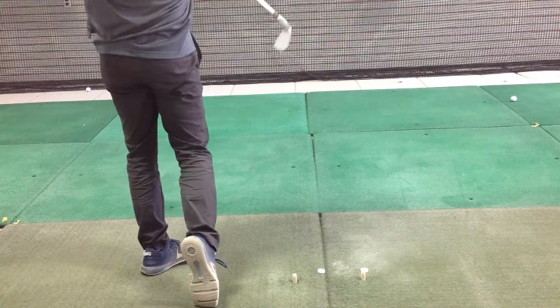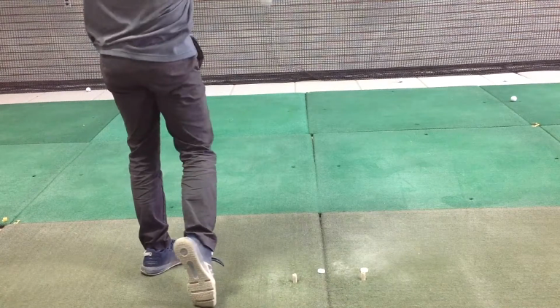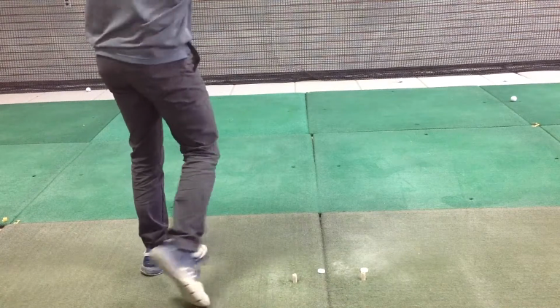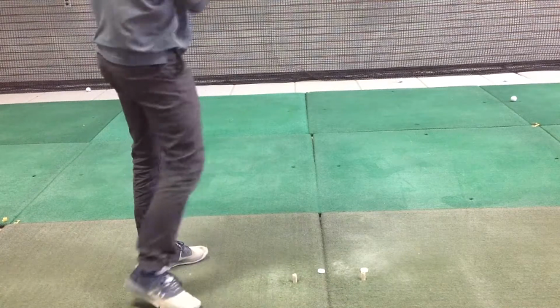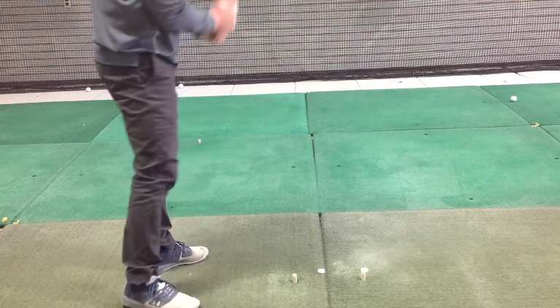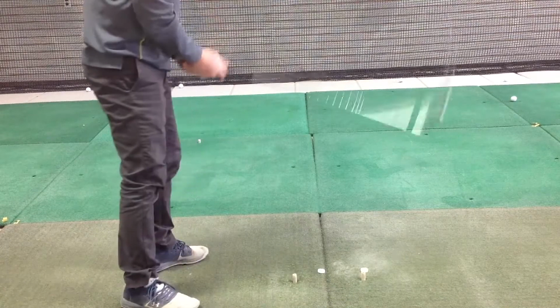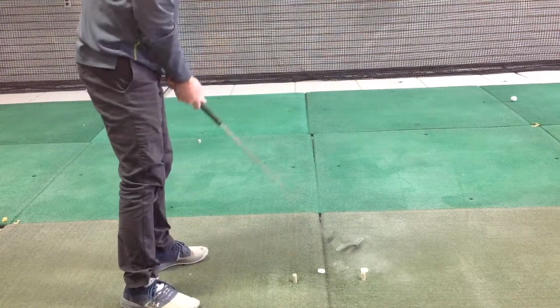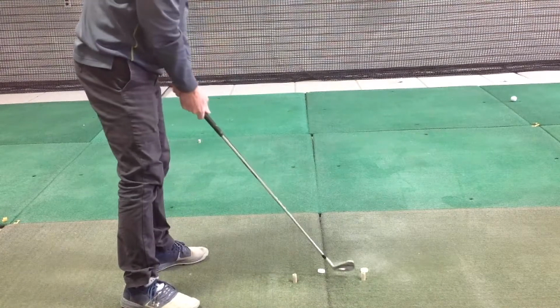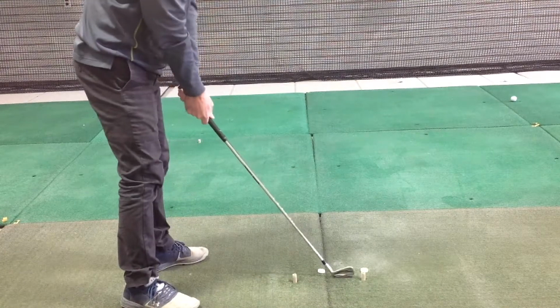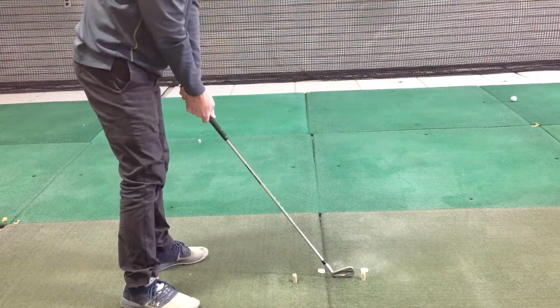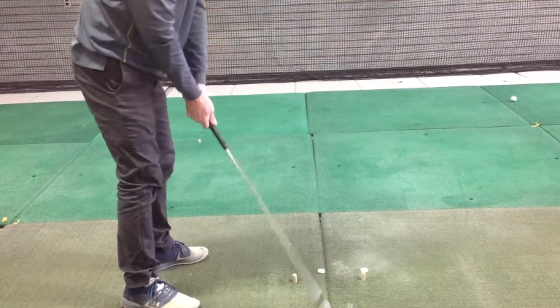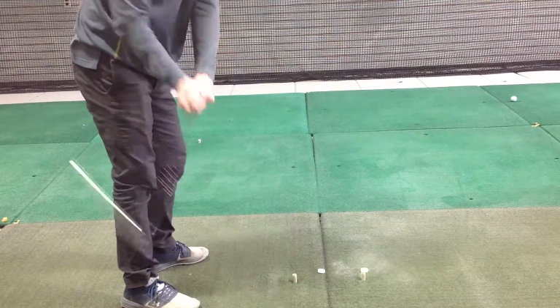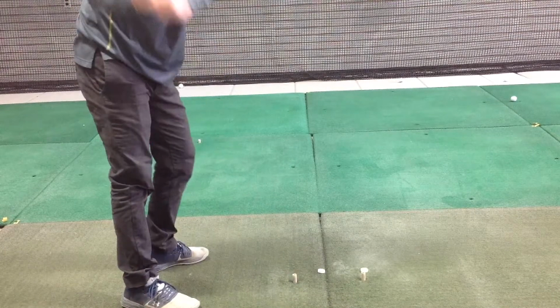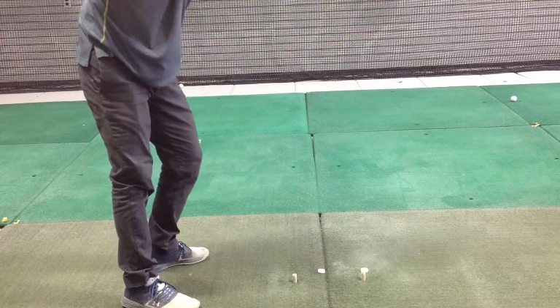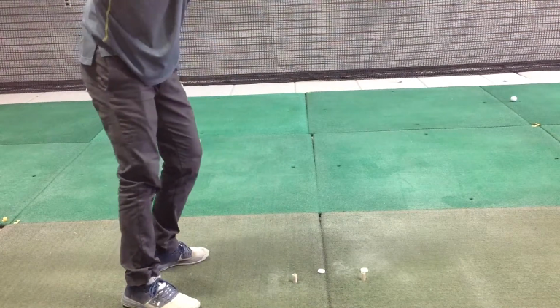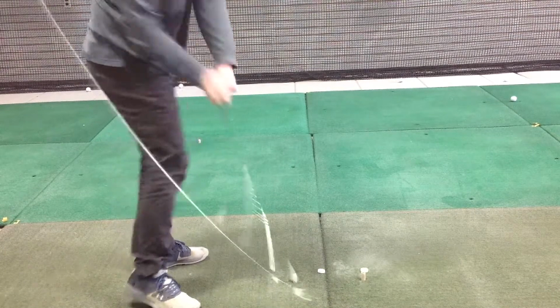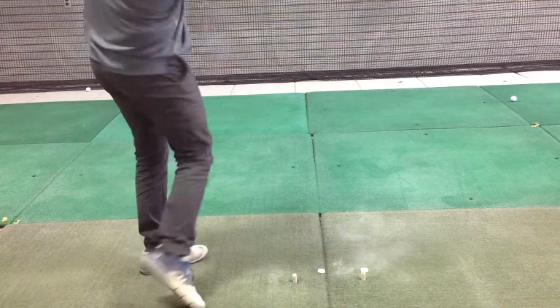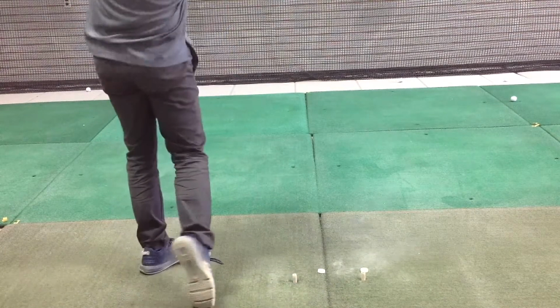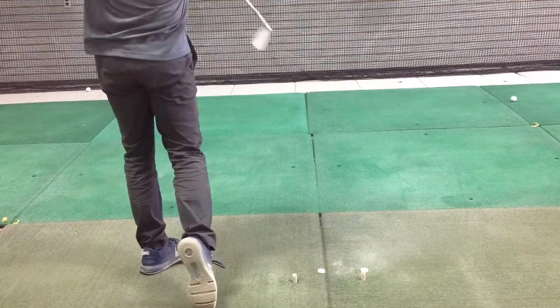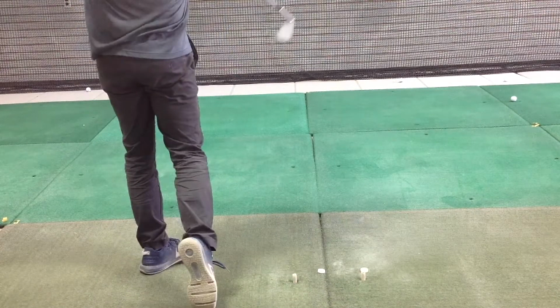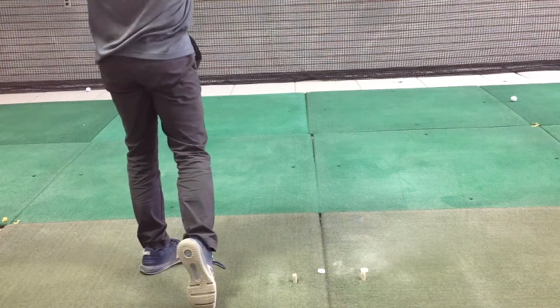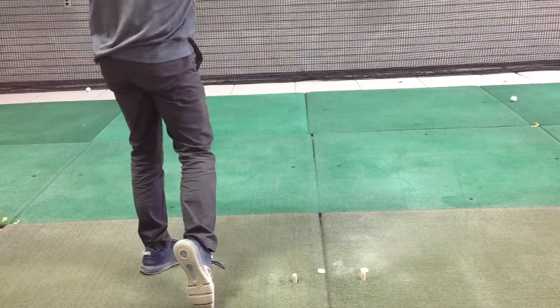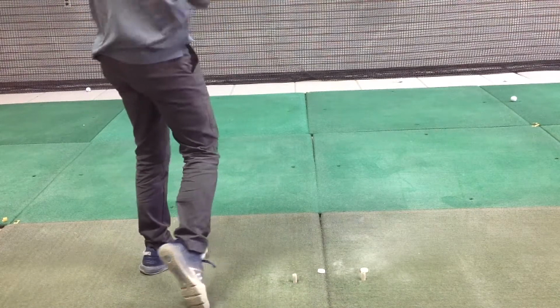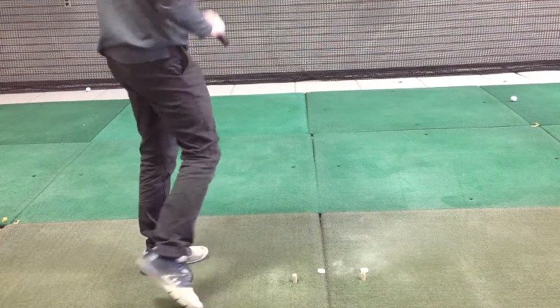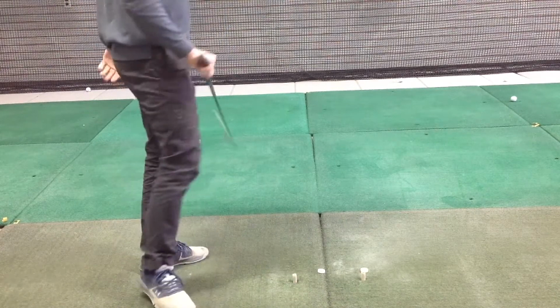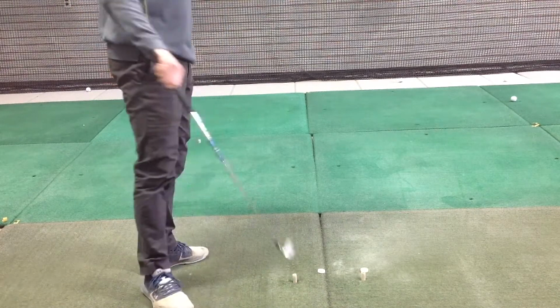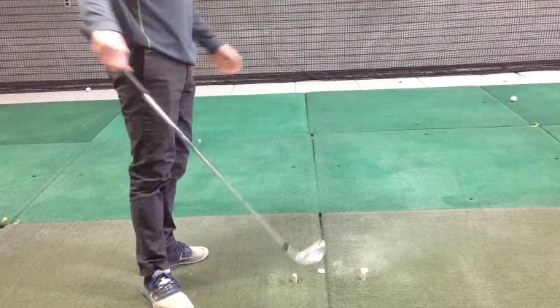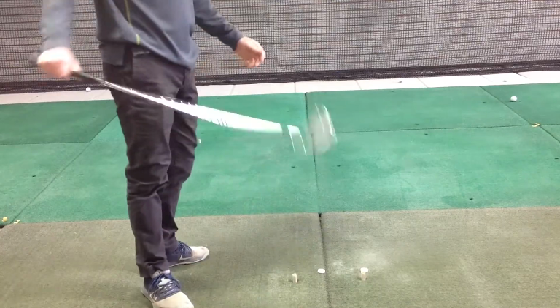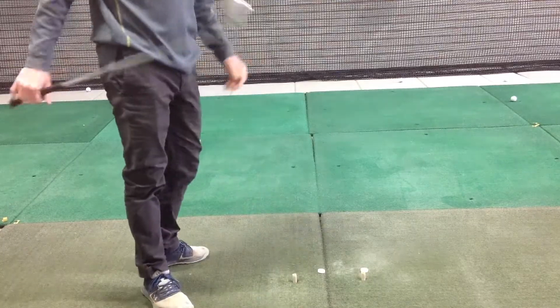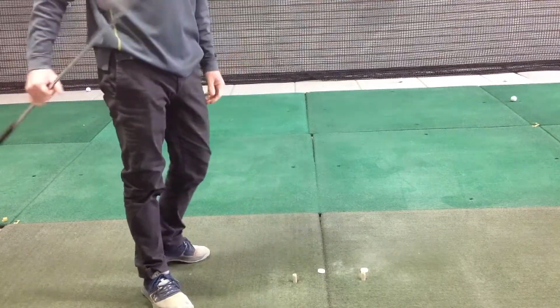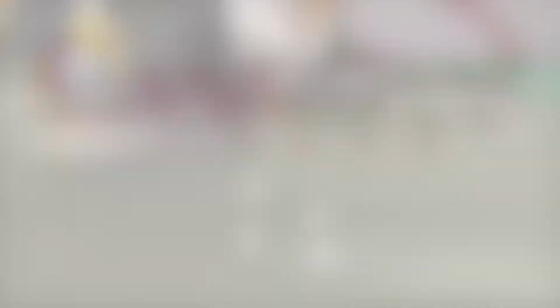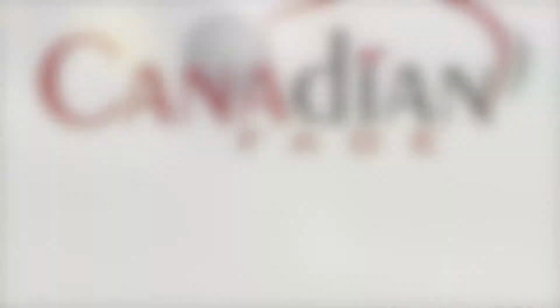Just go back and forth, taking some easy swings and building into it. It's just a good warm-up to get you started for your practice session.